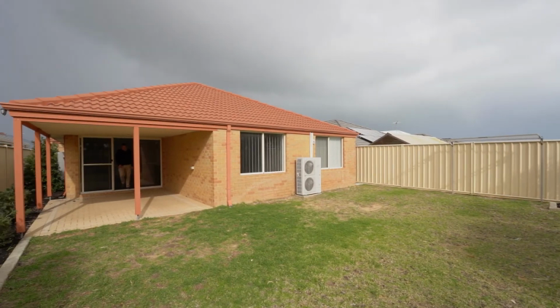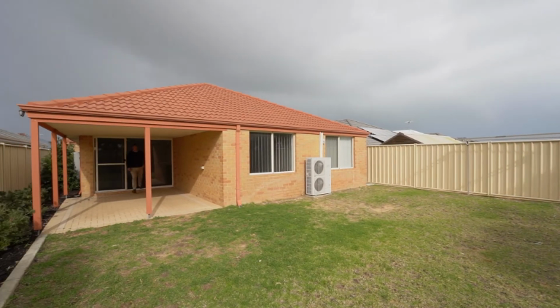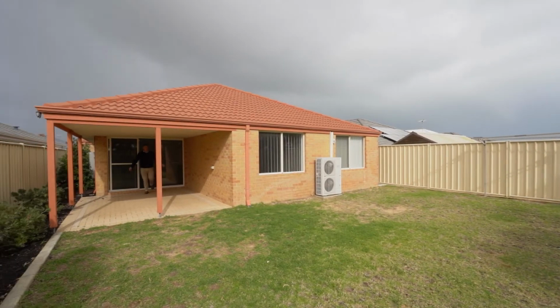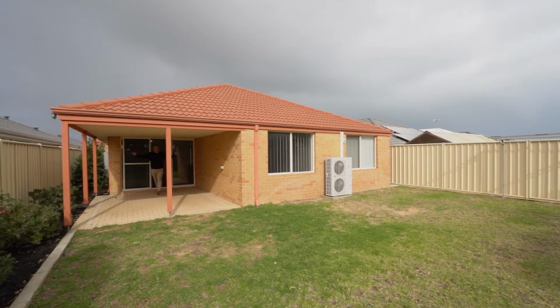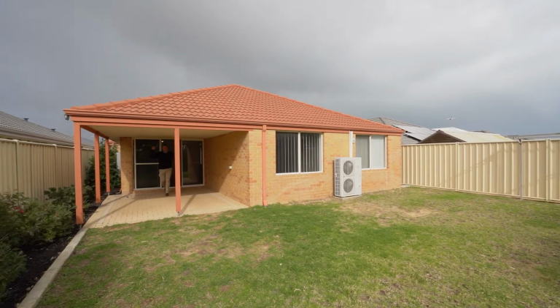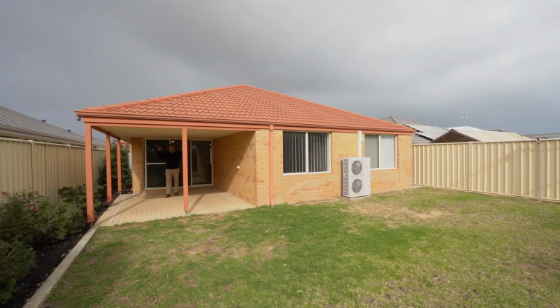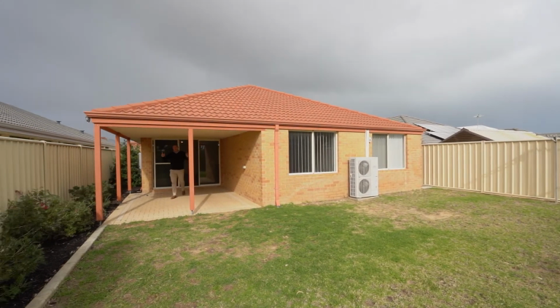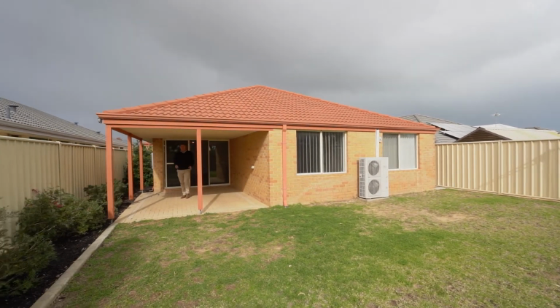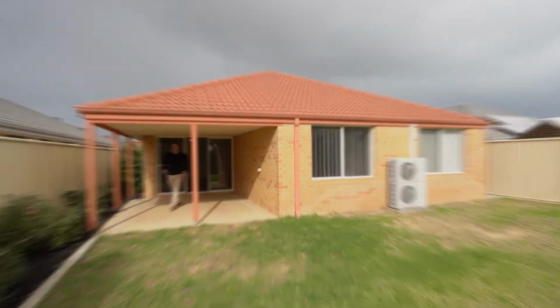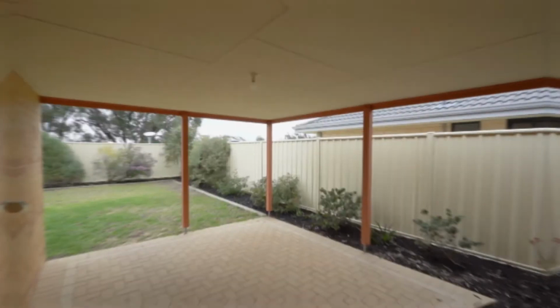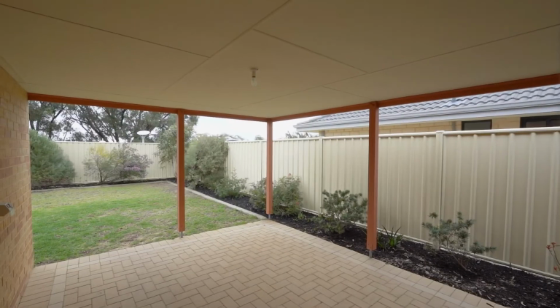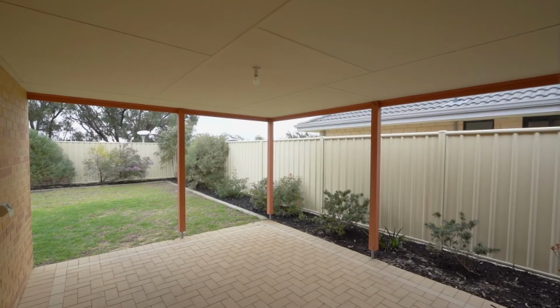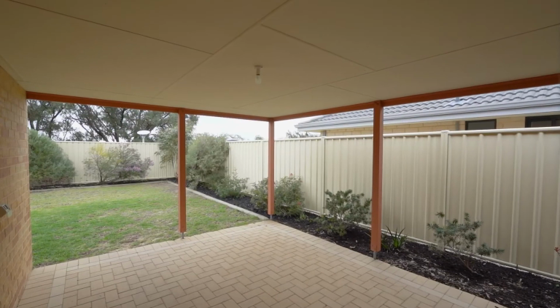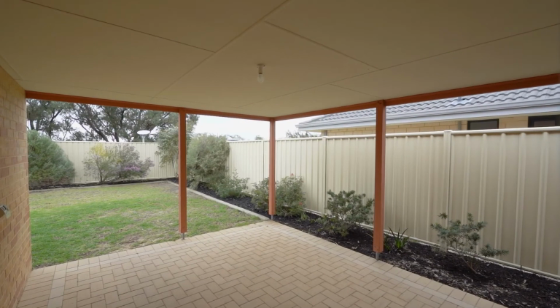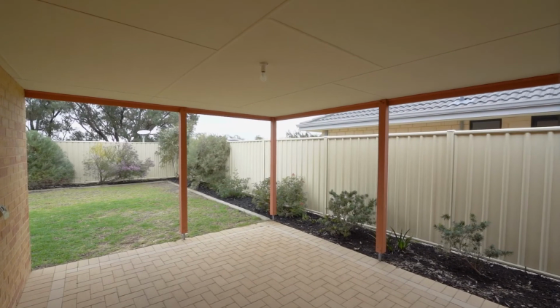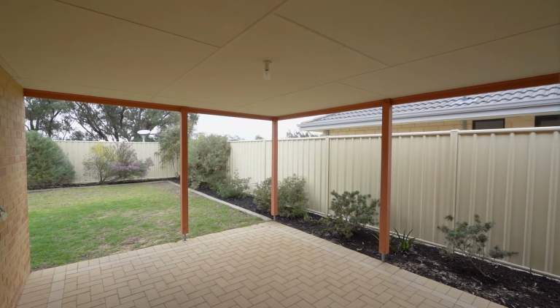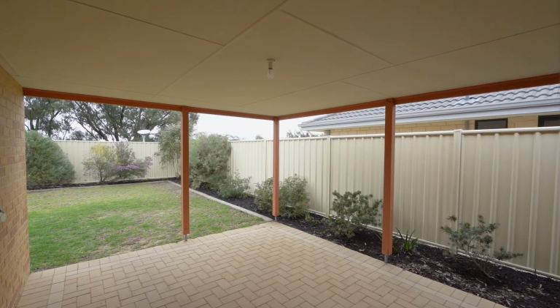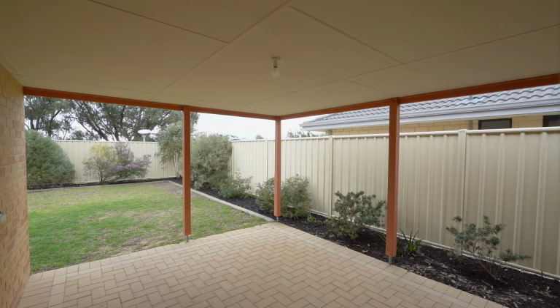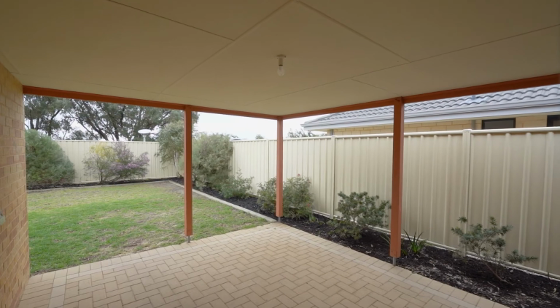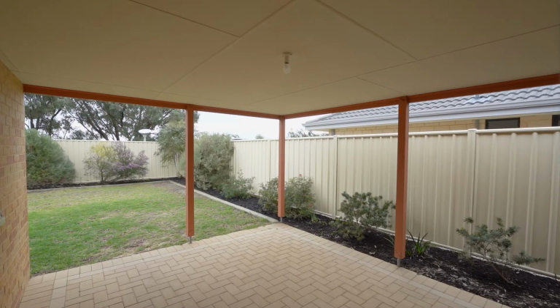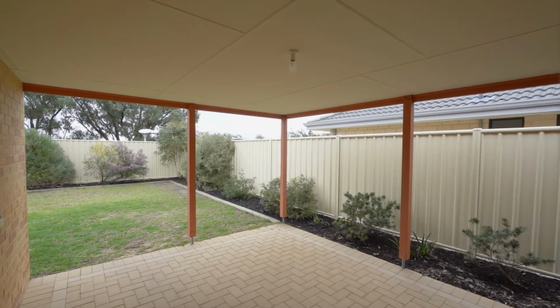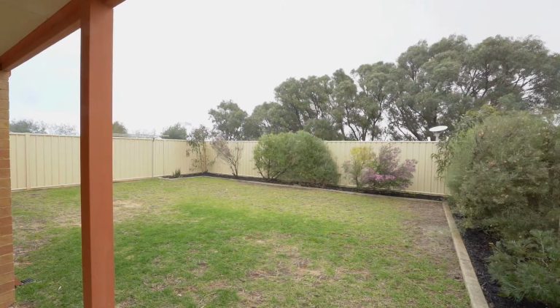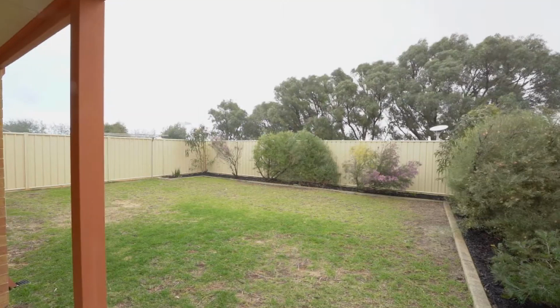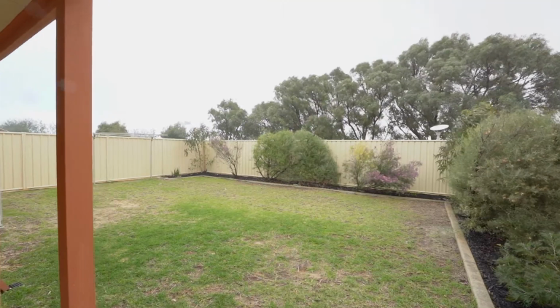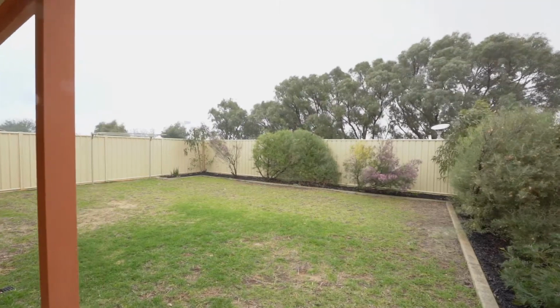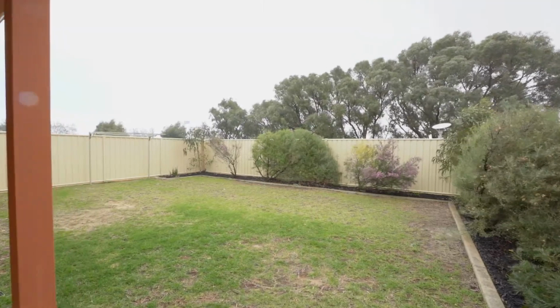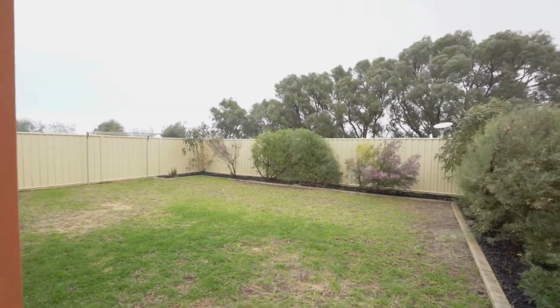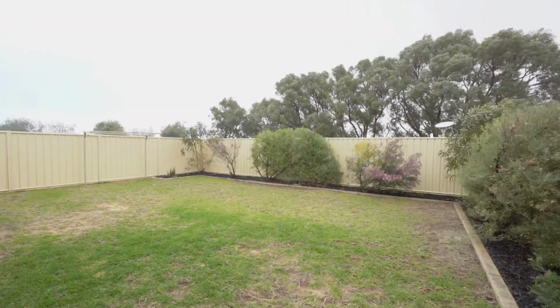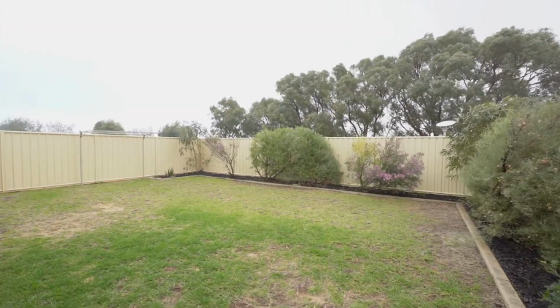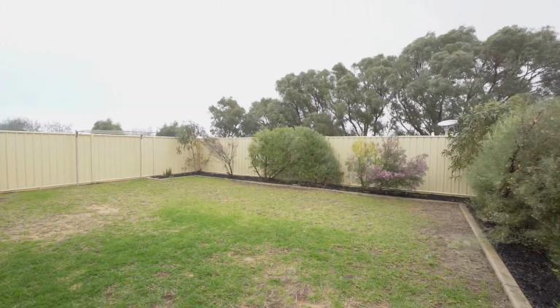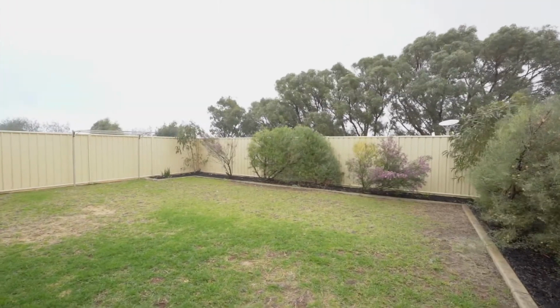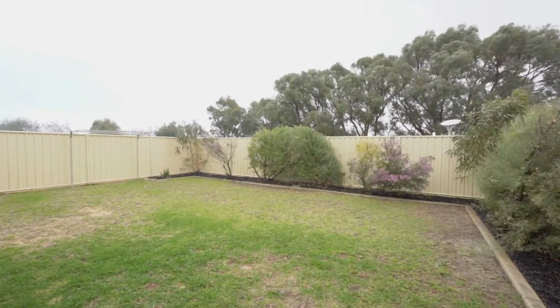Side entertaining under the big al fresco. And it's a decent sized block — you've got plenty of outside space for the pets and the kids to play. You can put a pool in here too.